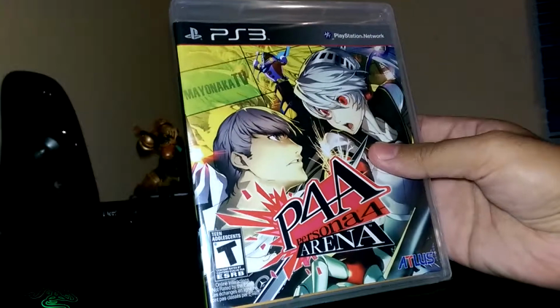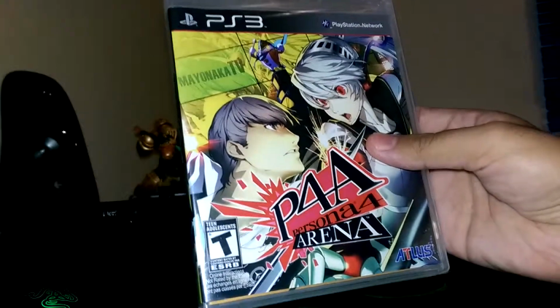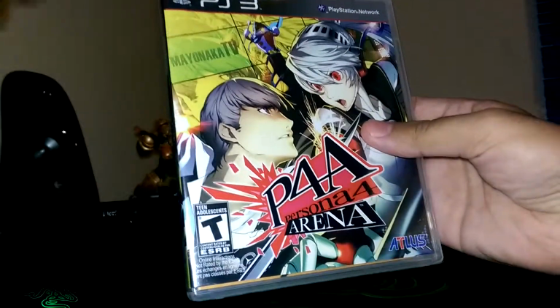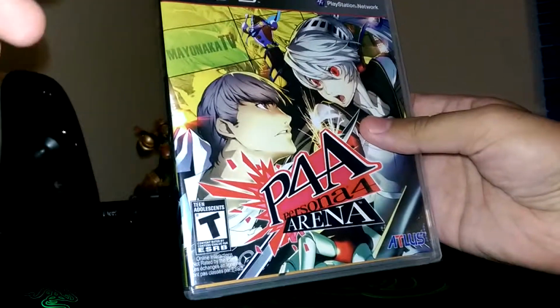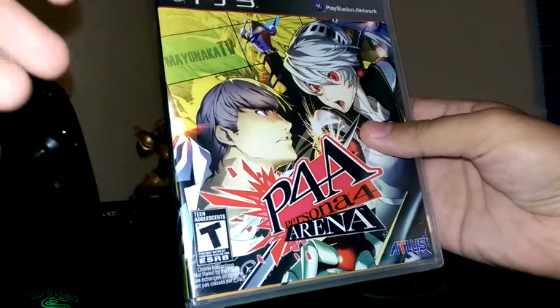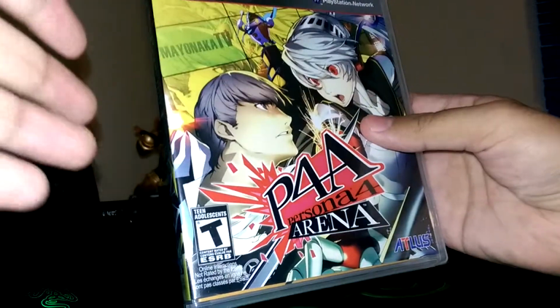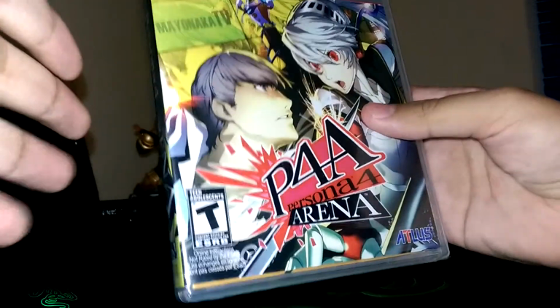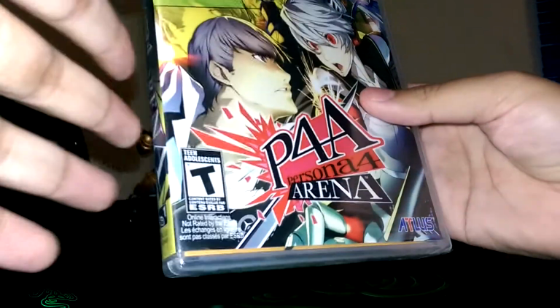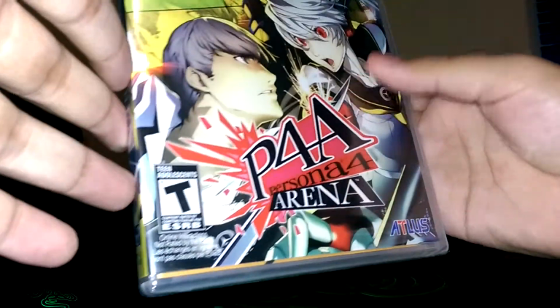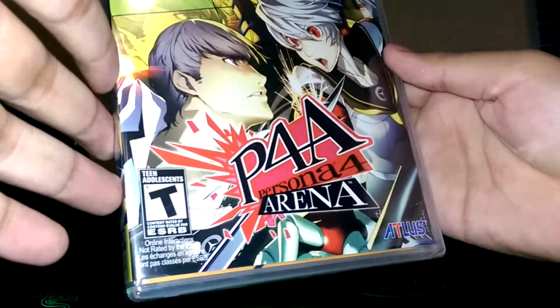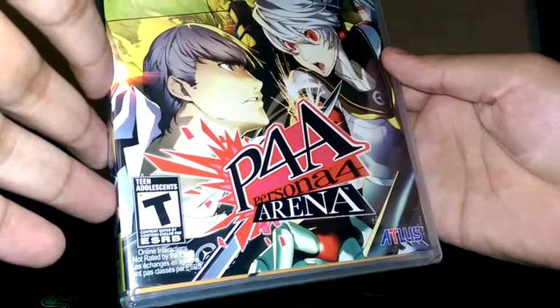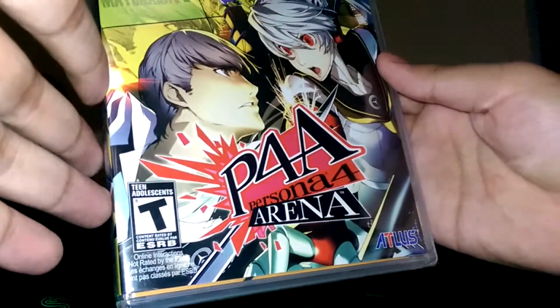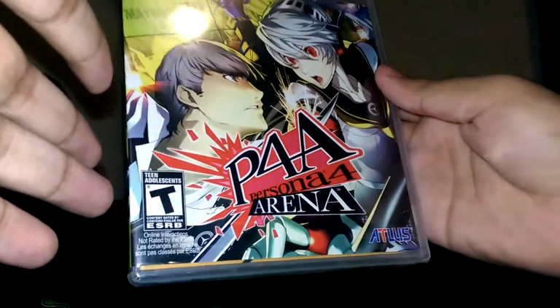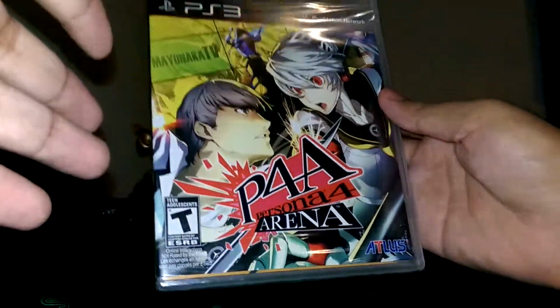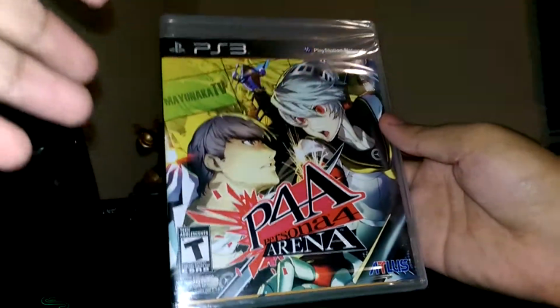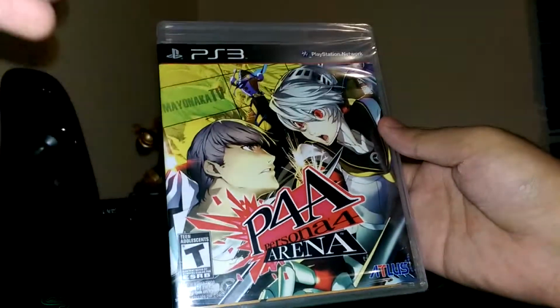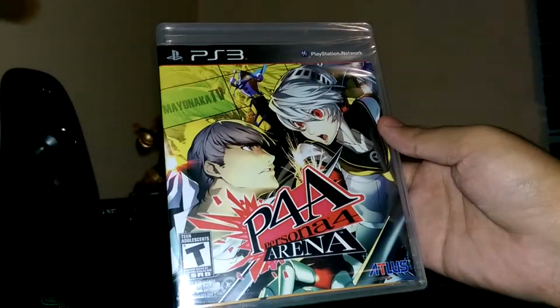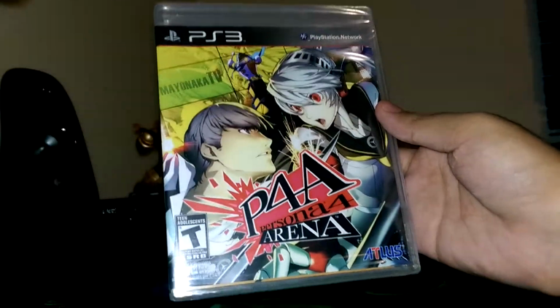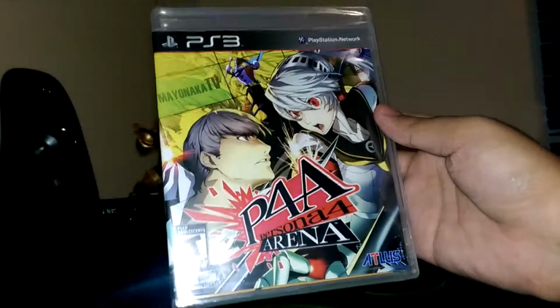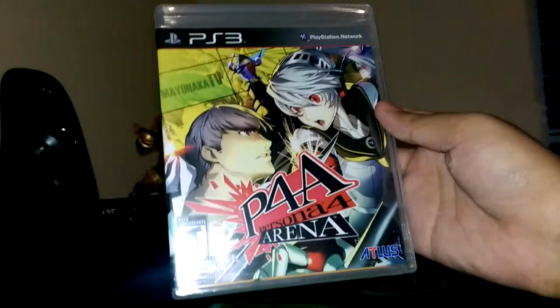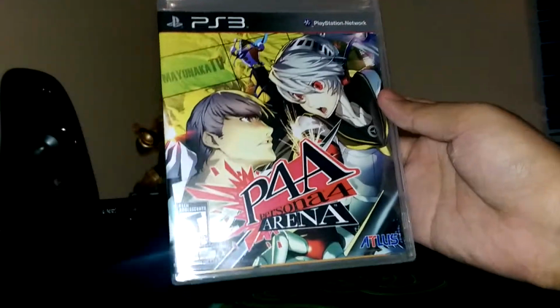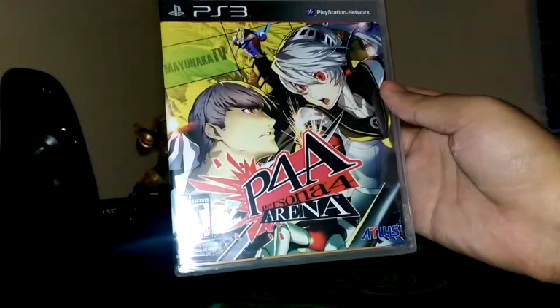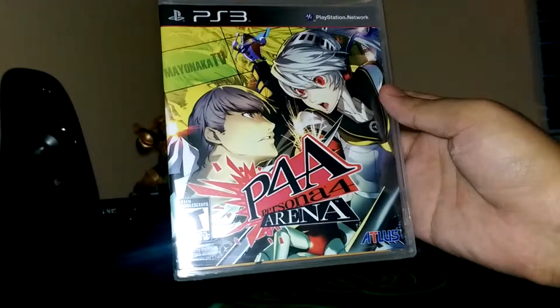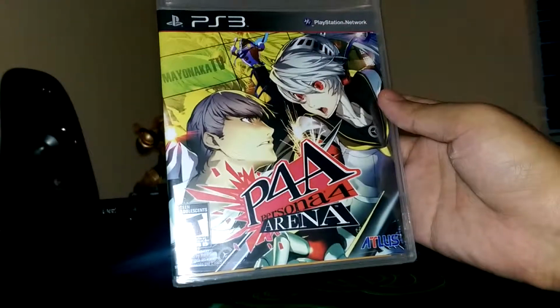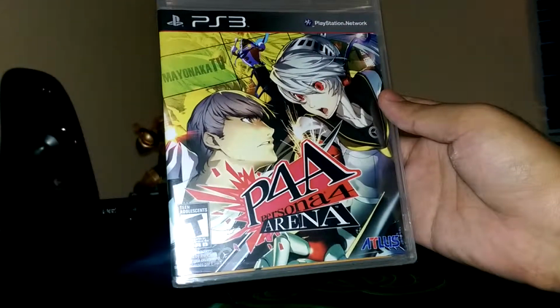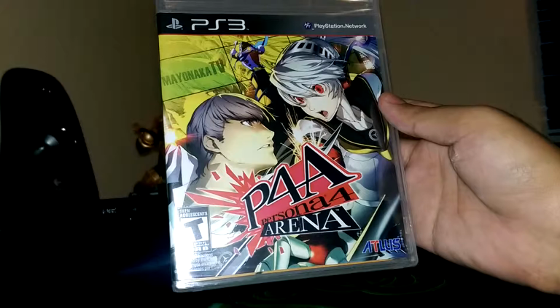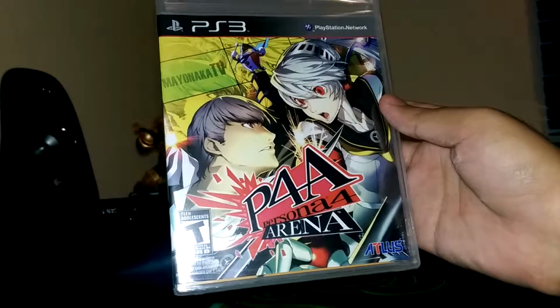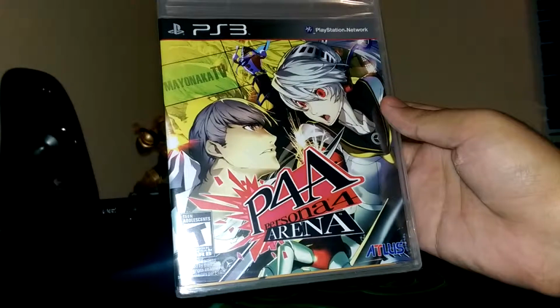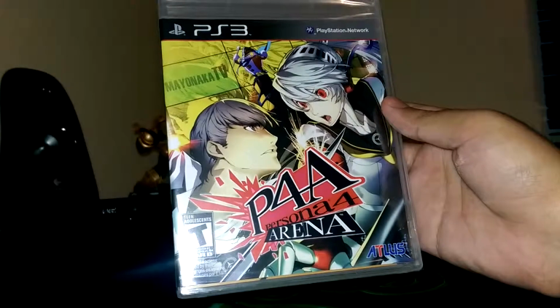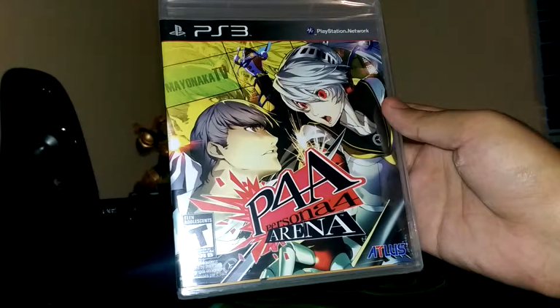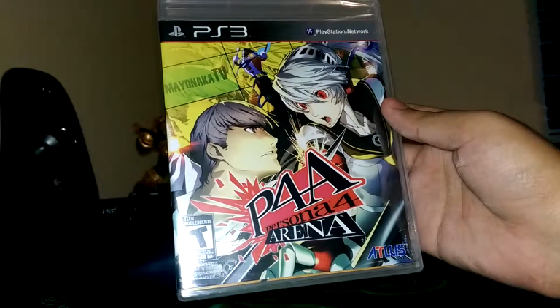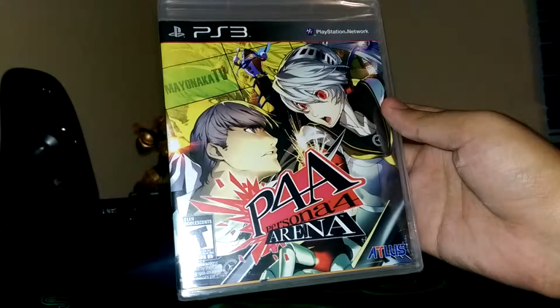Hello, today I will be unboxing Persona 4 Arena for the PlayStation 3.